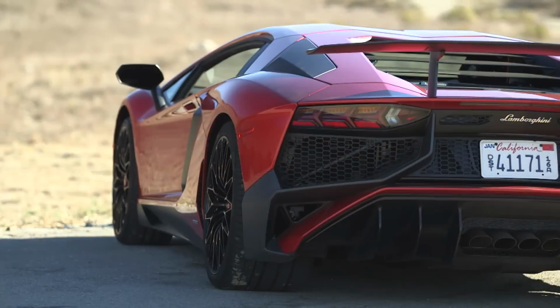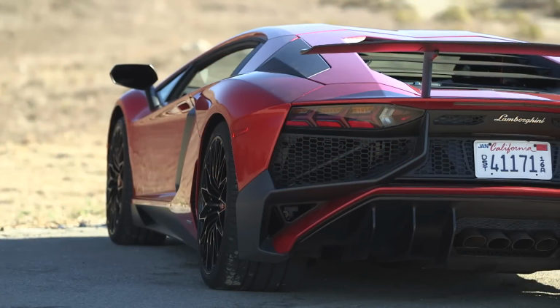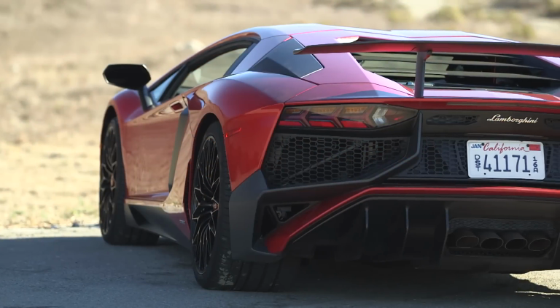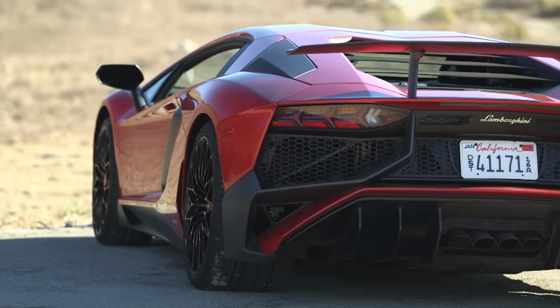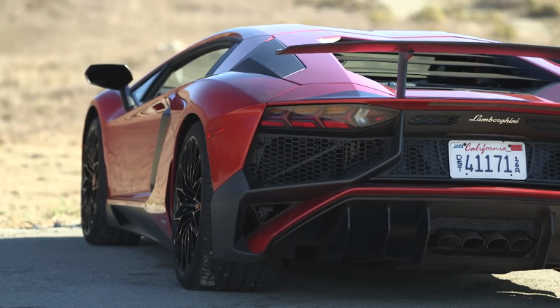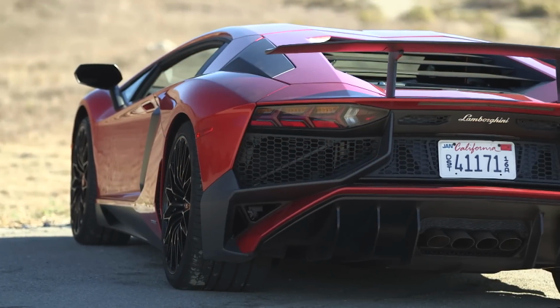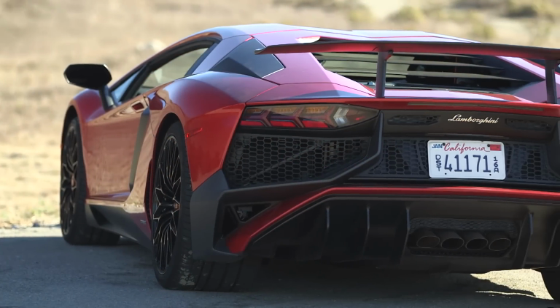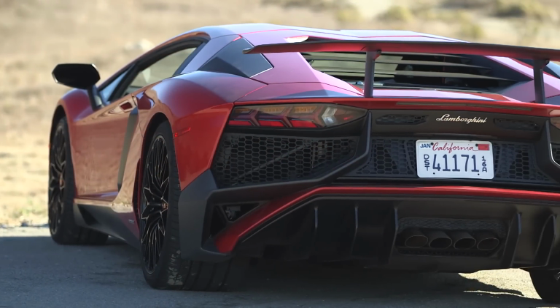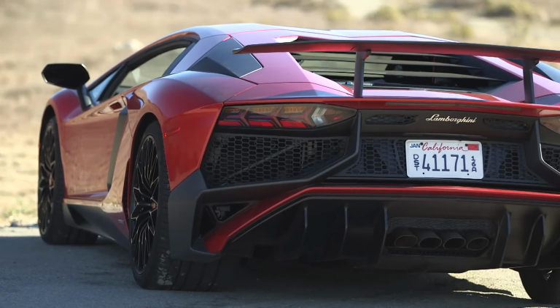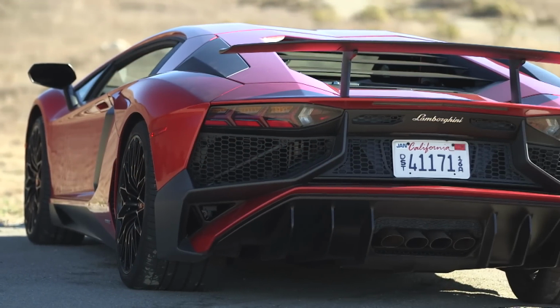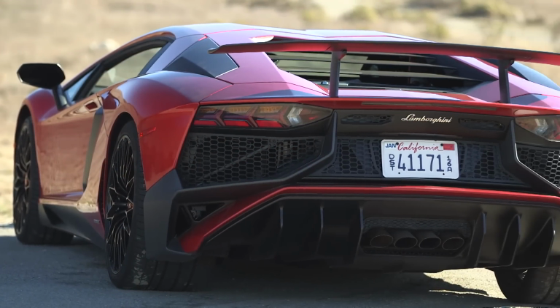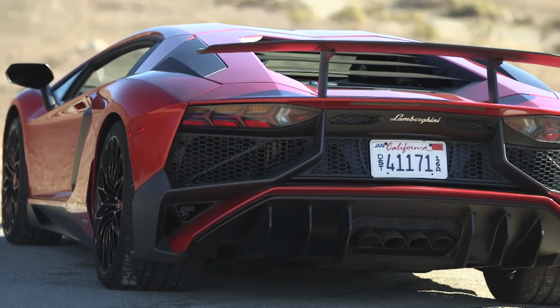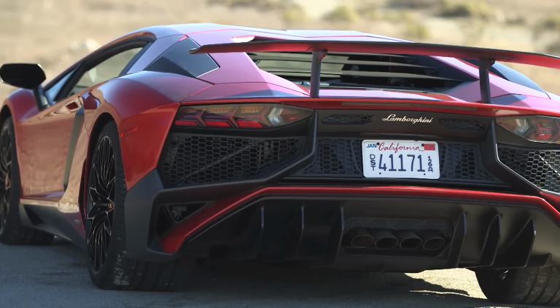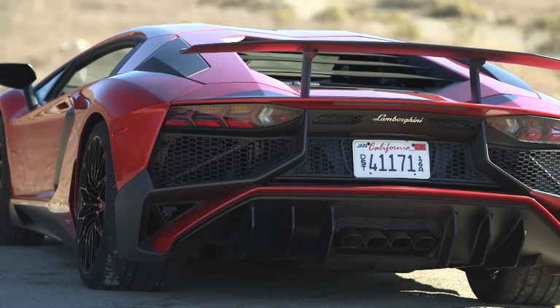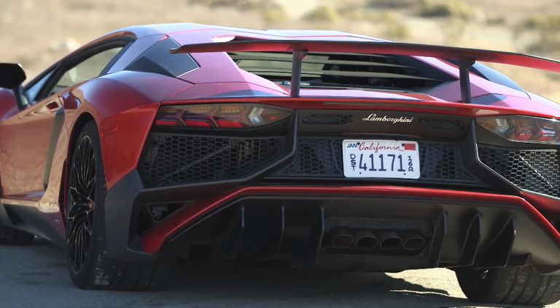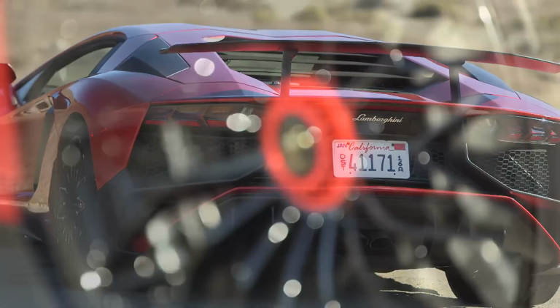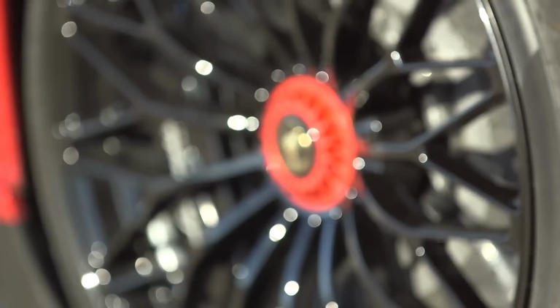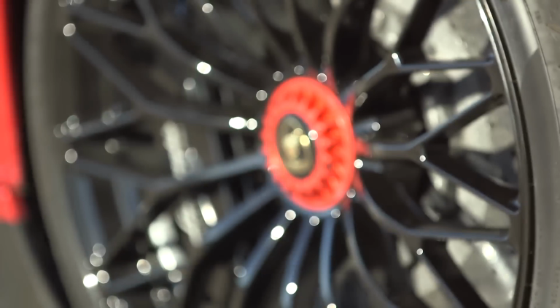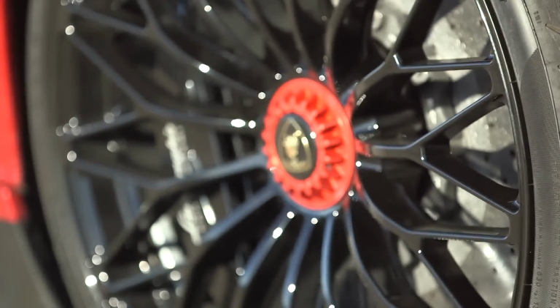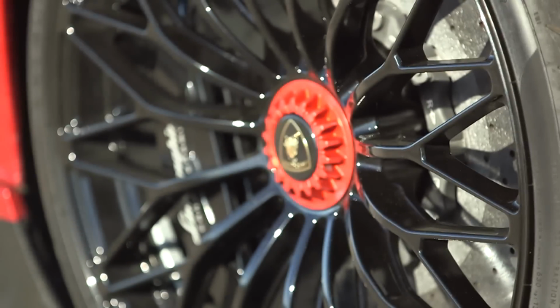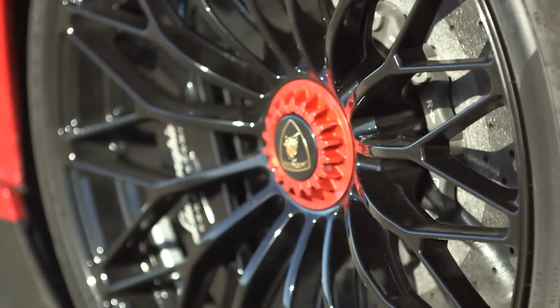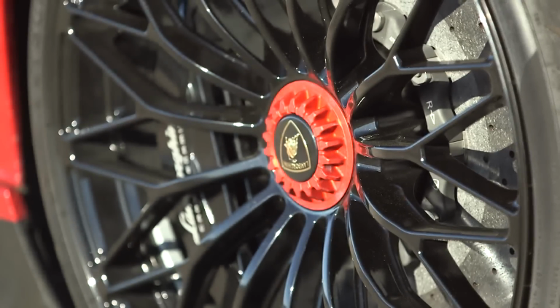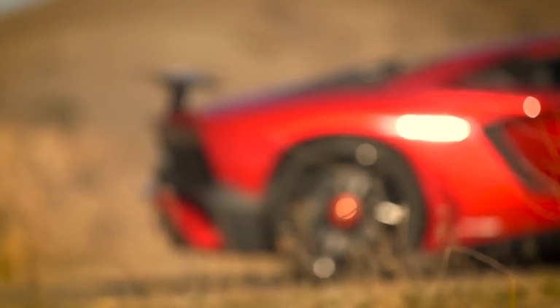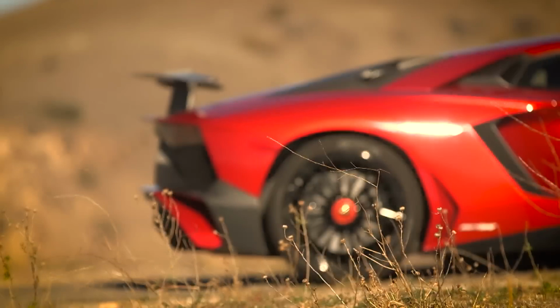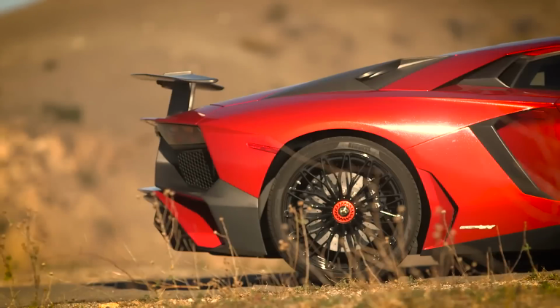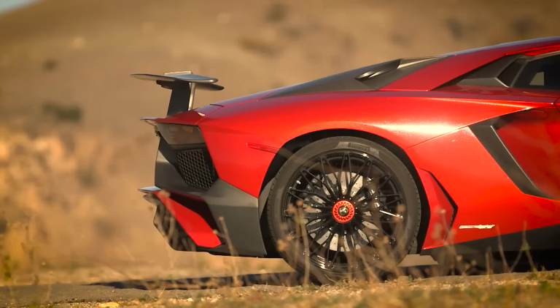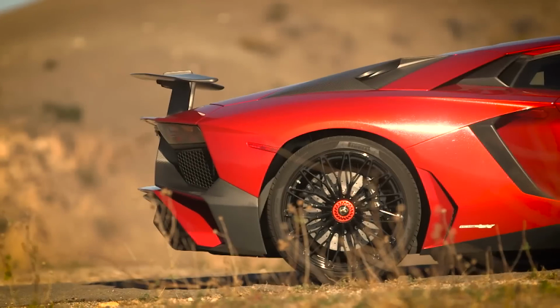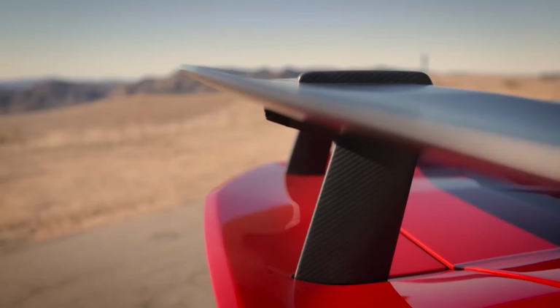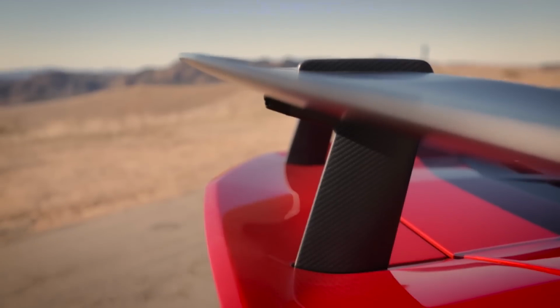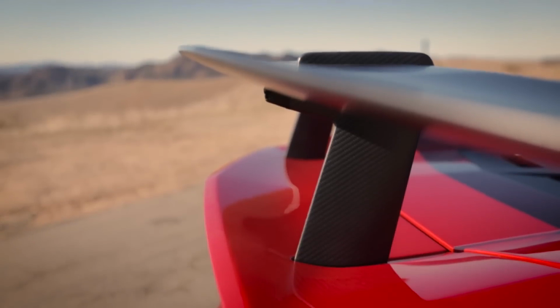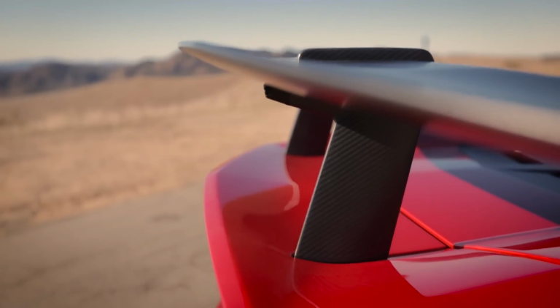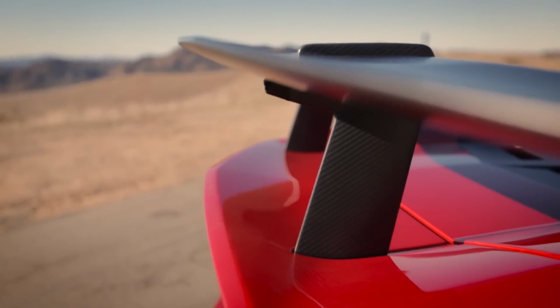Spotting an SV is easy. Look for the four-pipe exhaust, unique wheels, and — oh yeah — that wing.